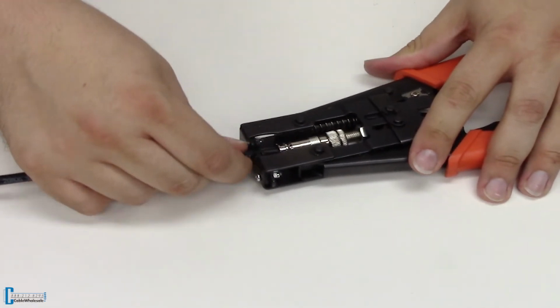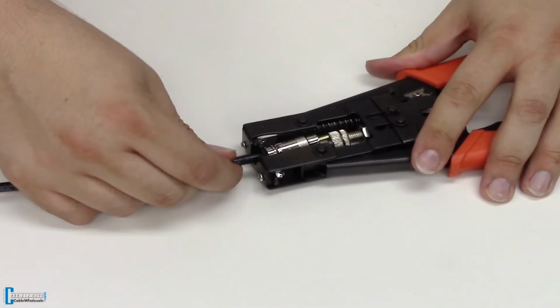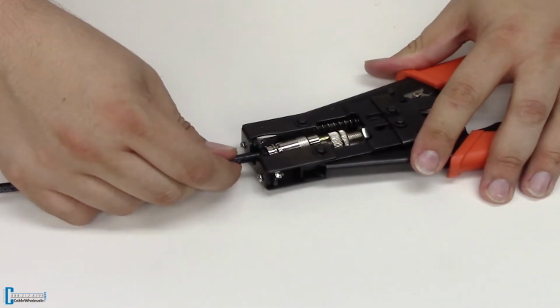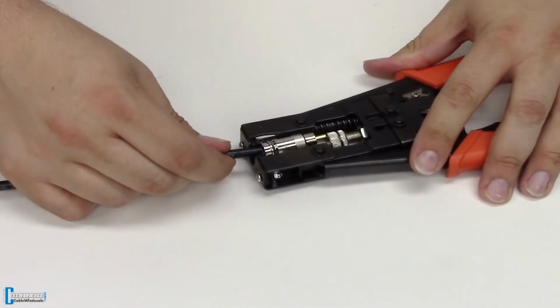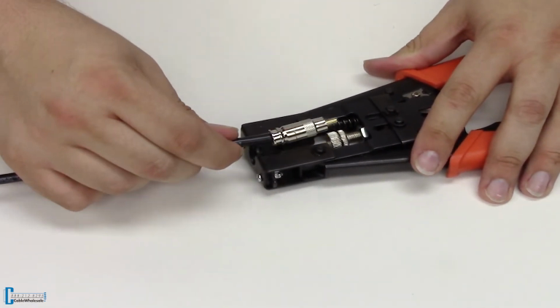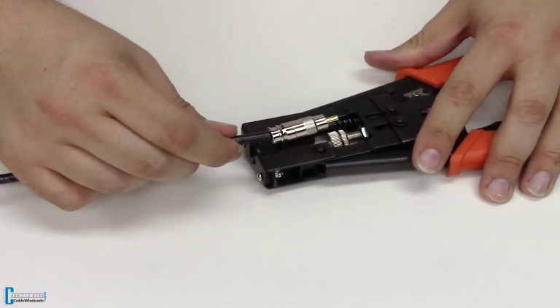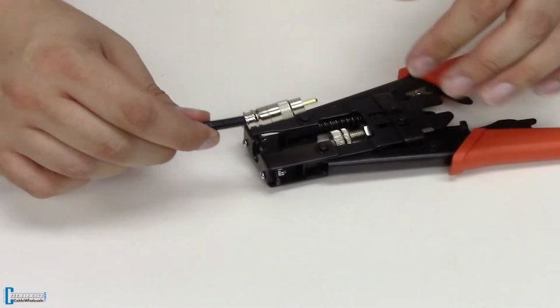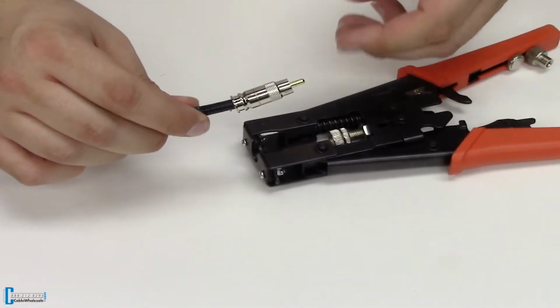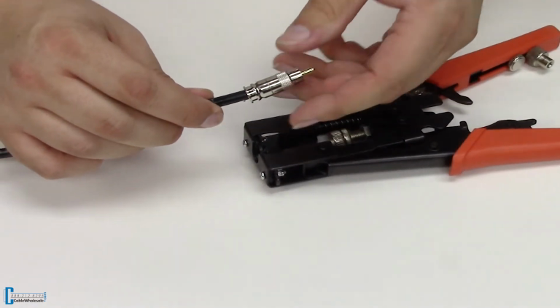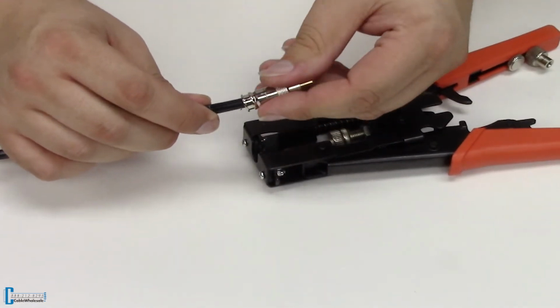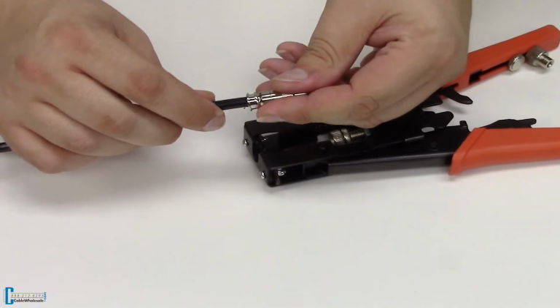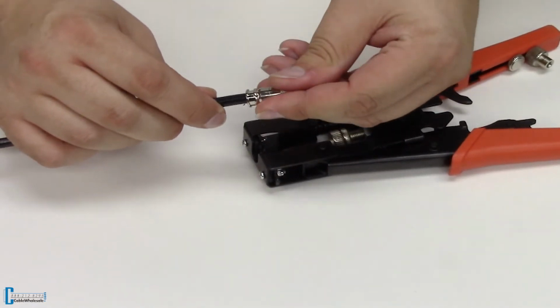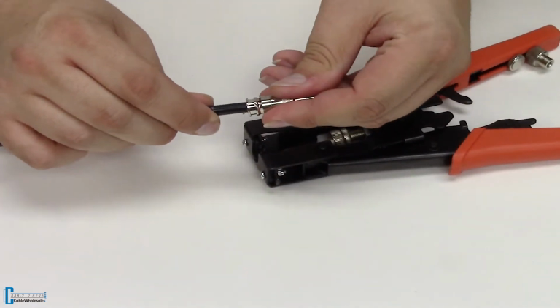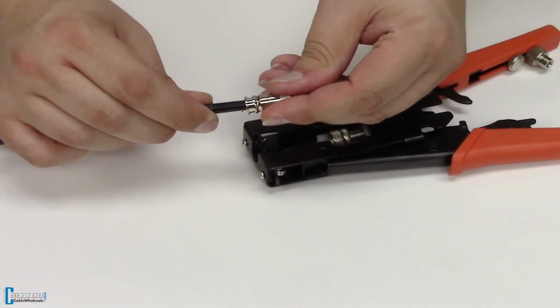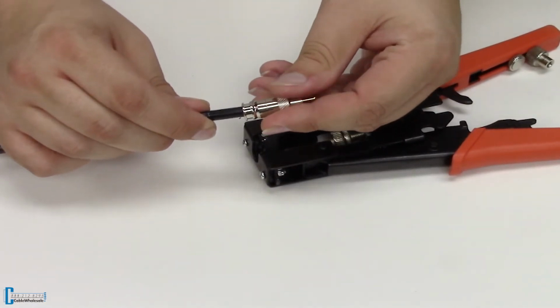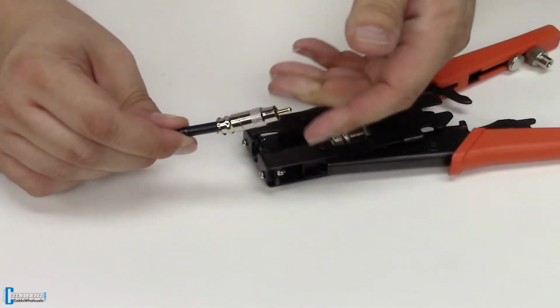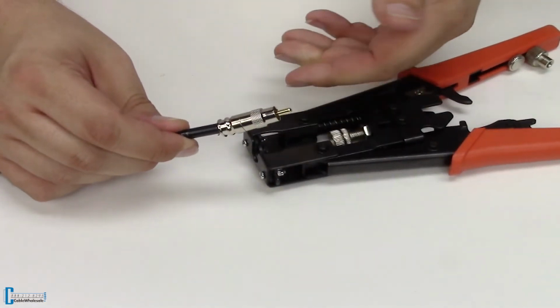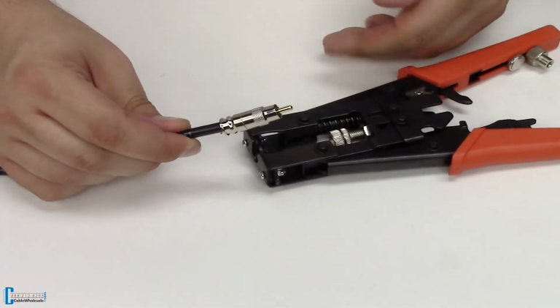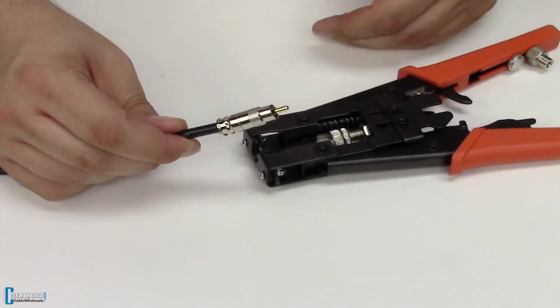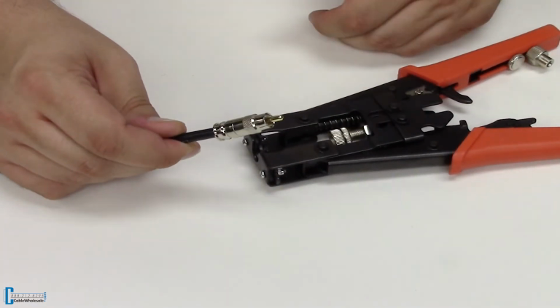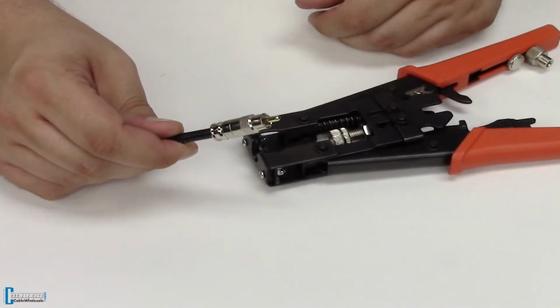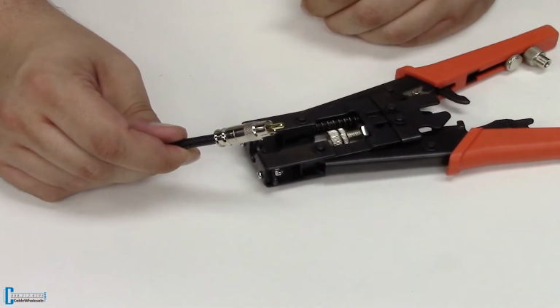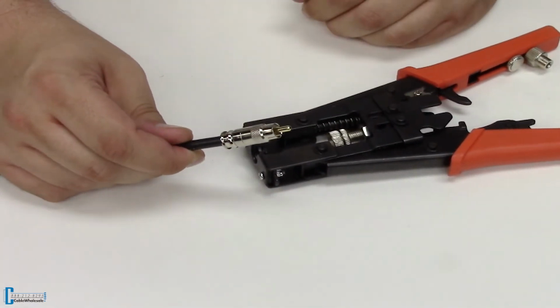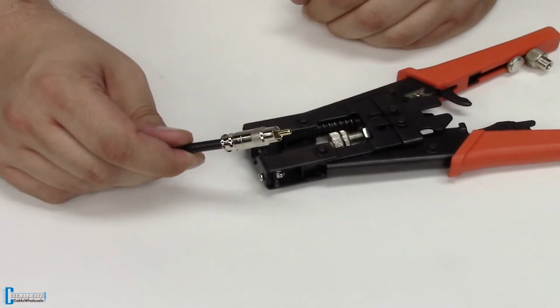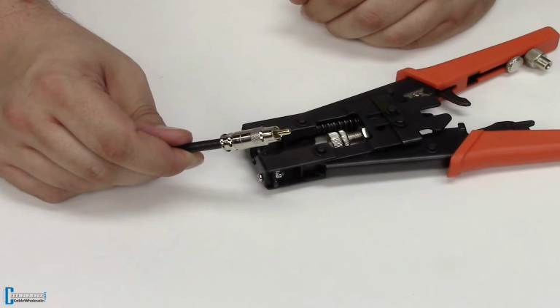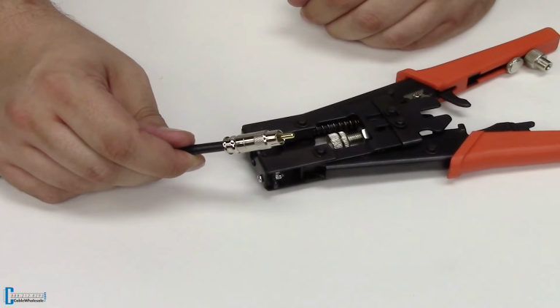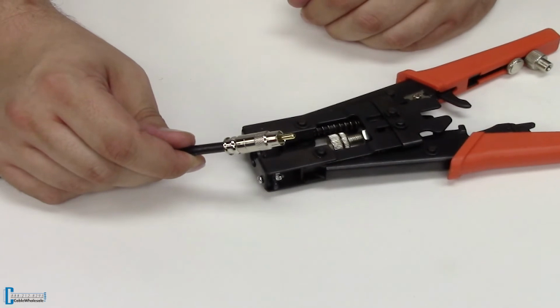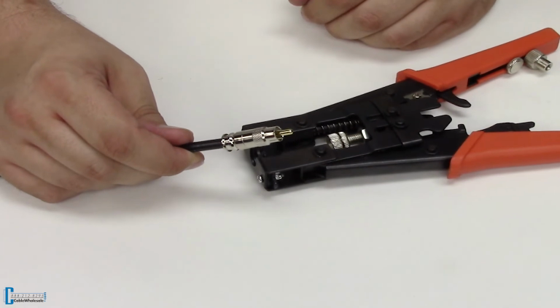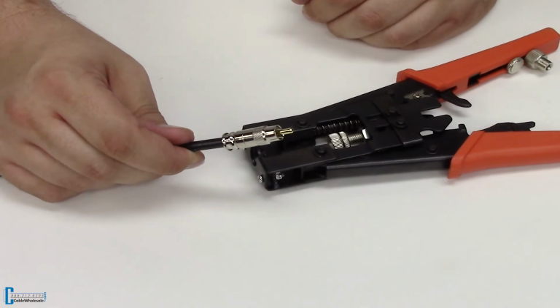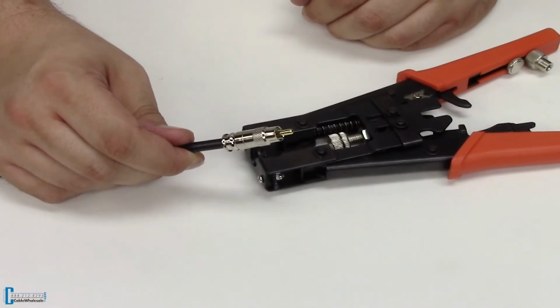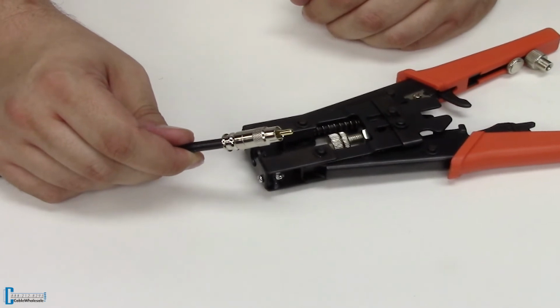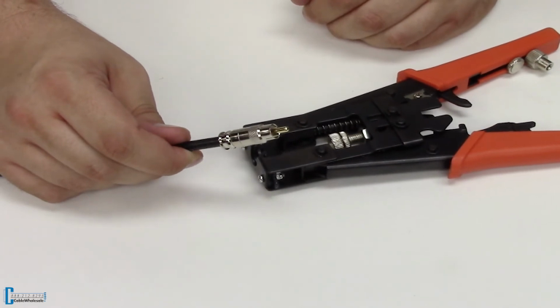And that's it. You just made your very own RCA compression coaxial cable.